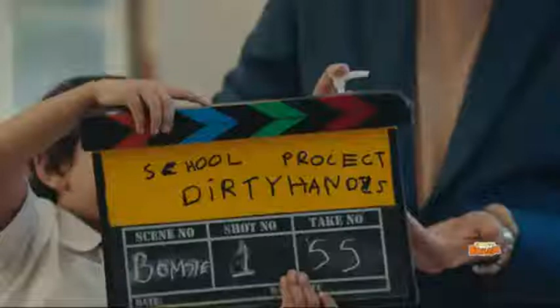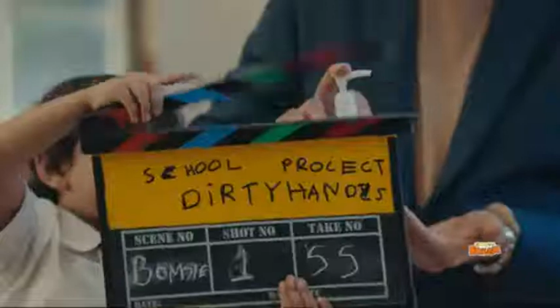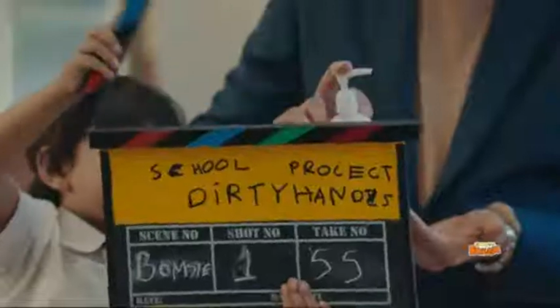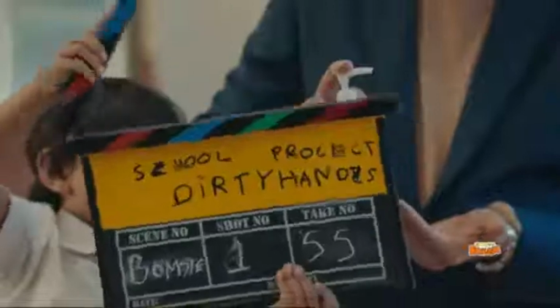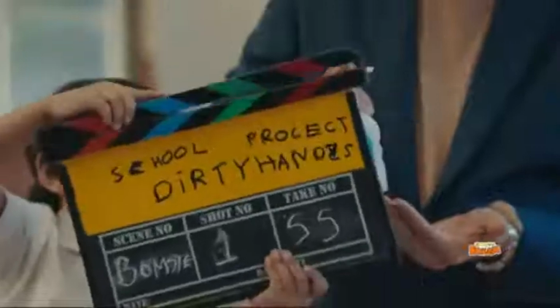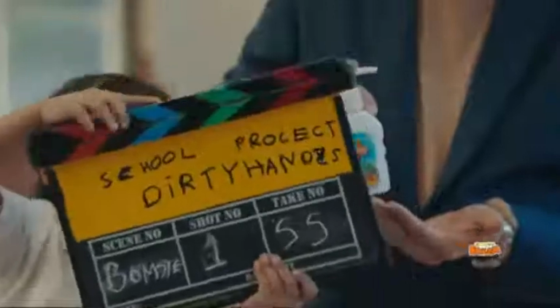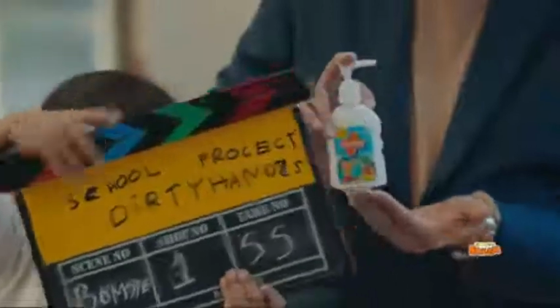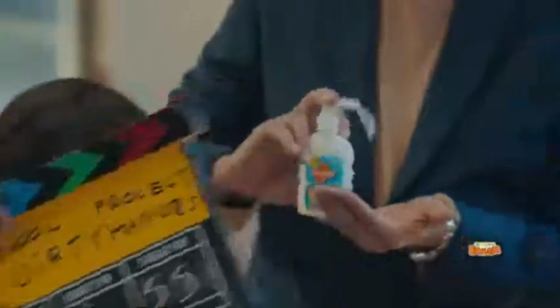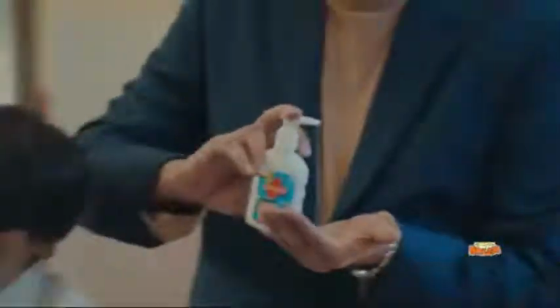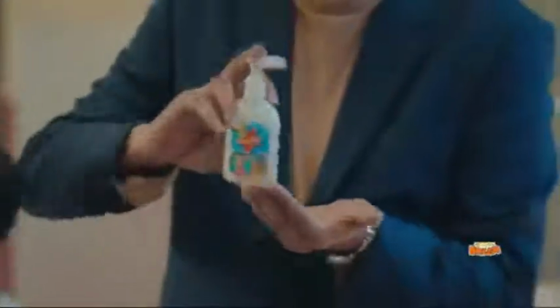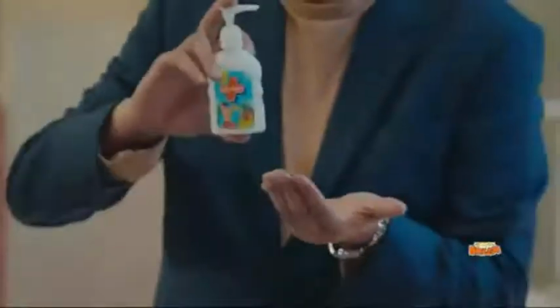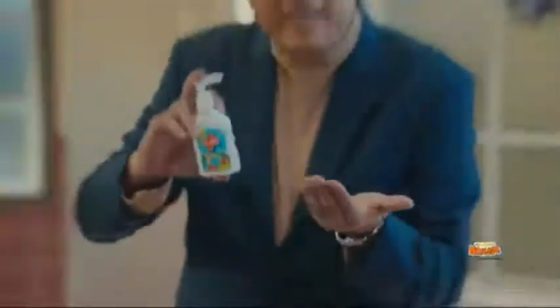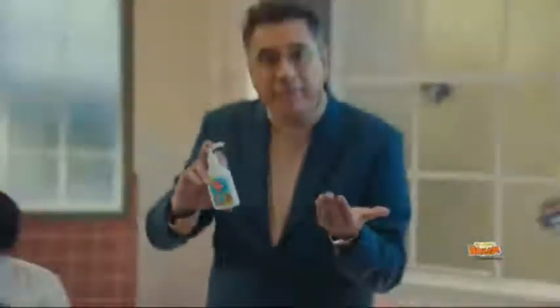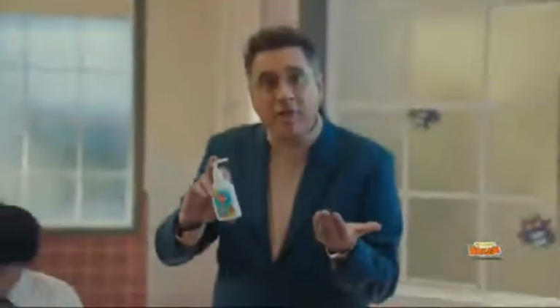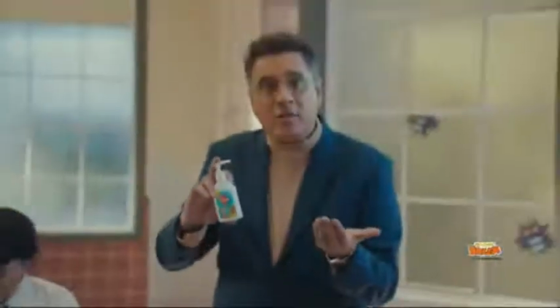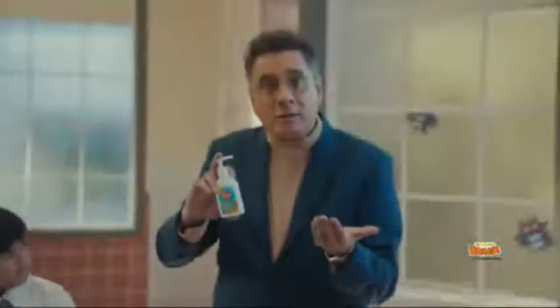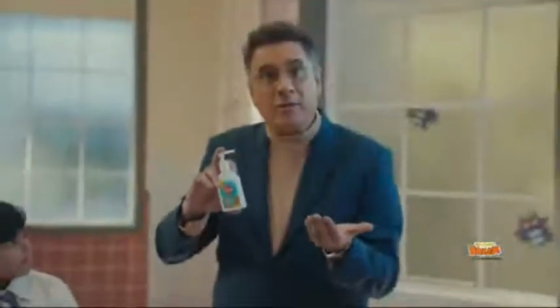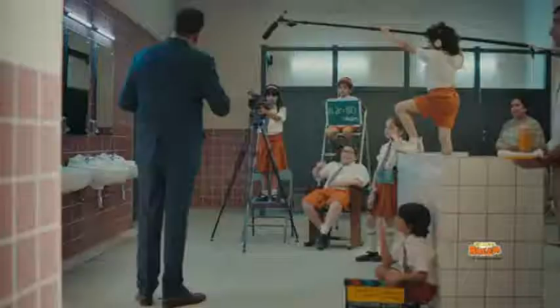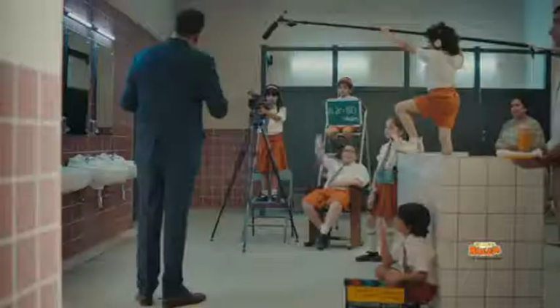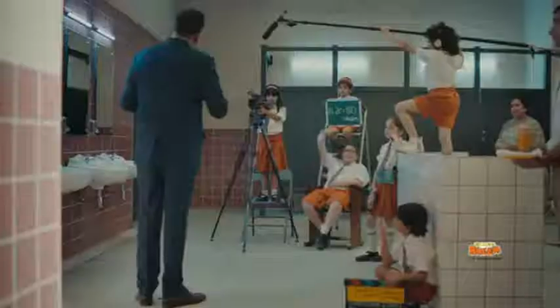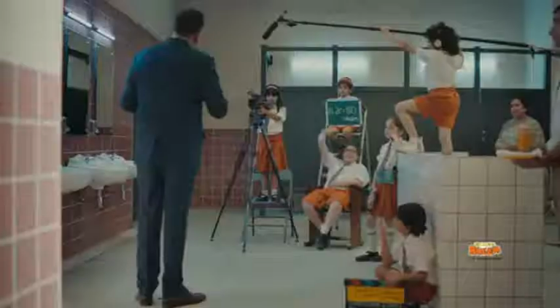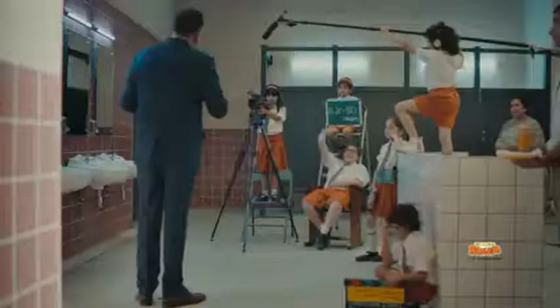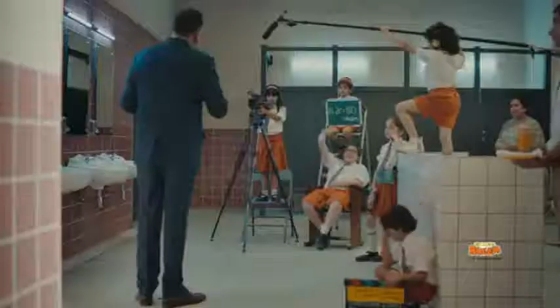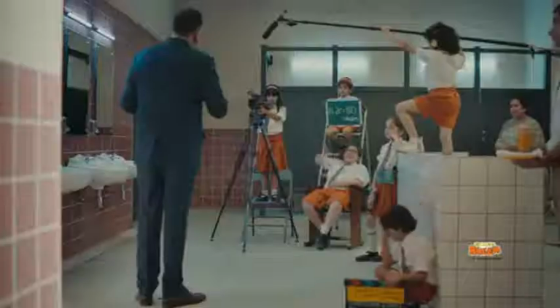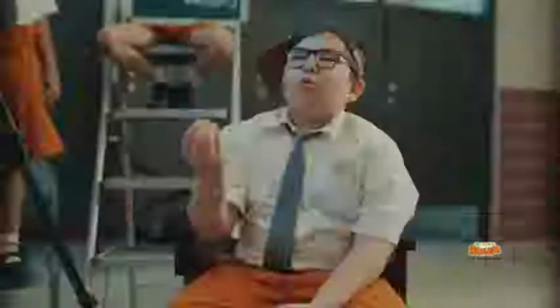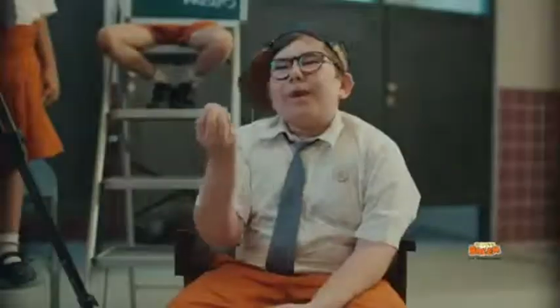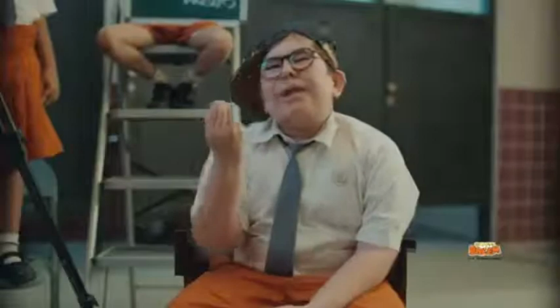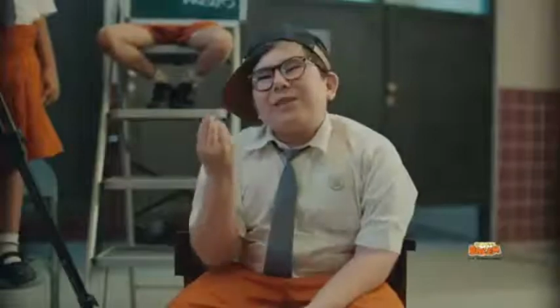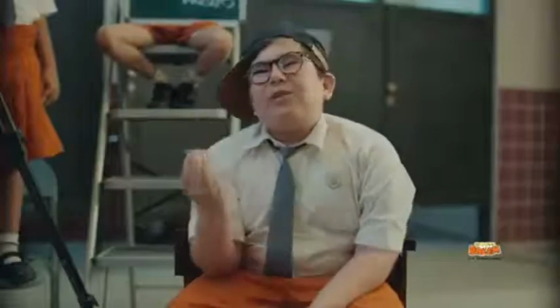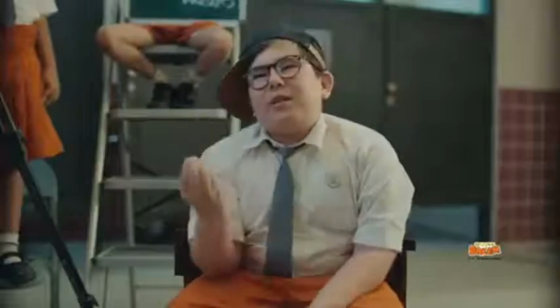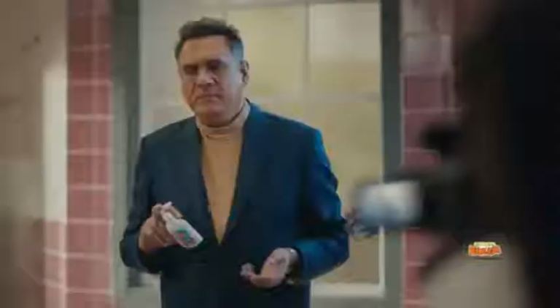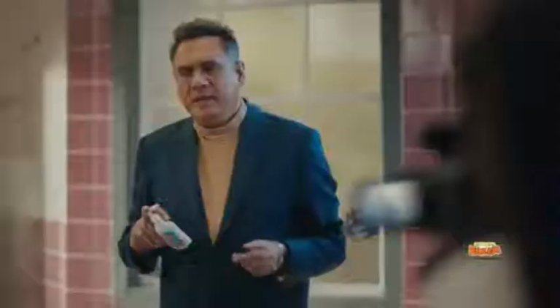Let's see! Savlon is a small beam hand wash. Cut, cut! It's a bit natural. Hey, son.